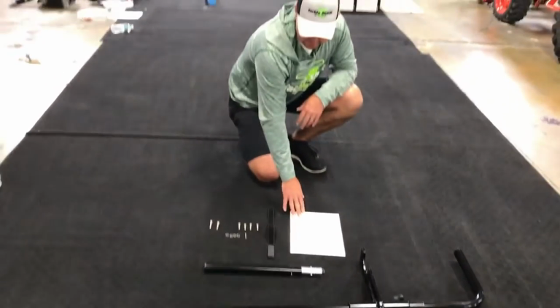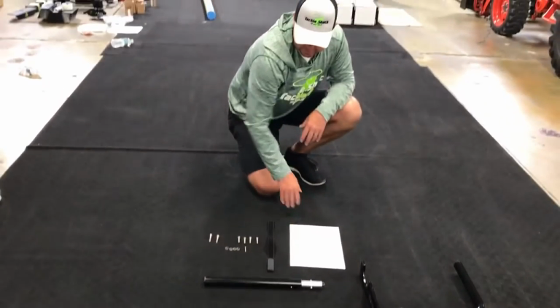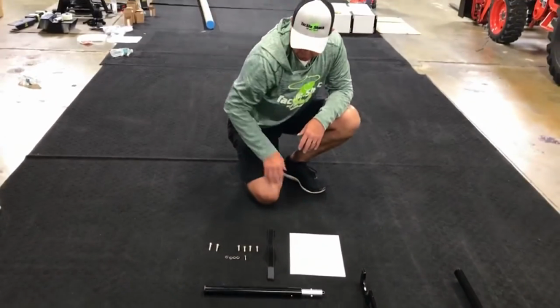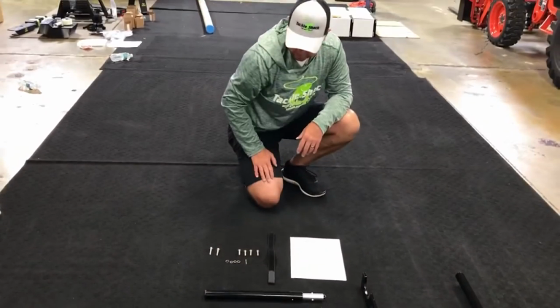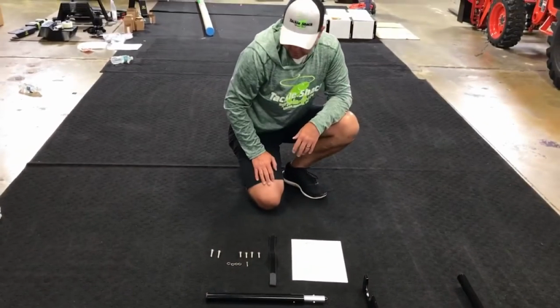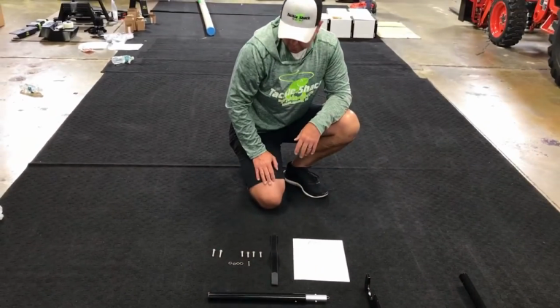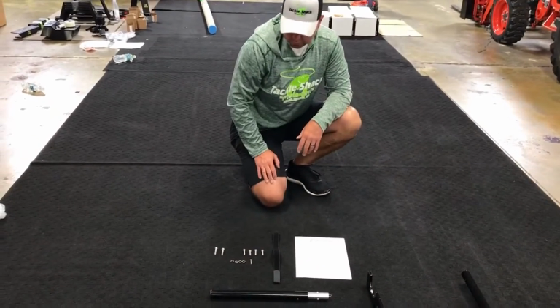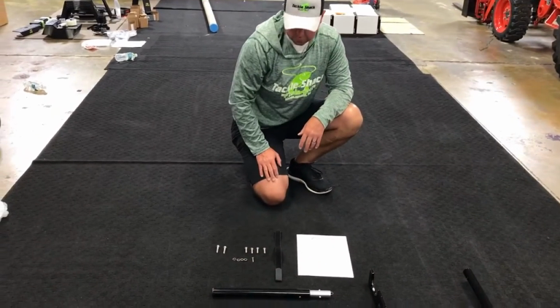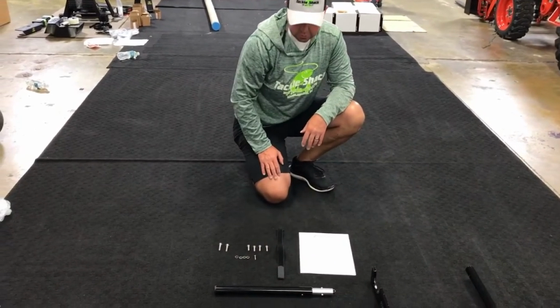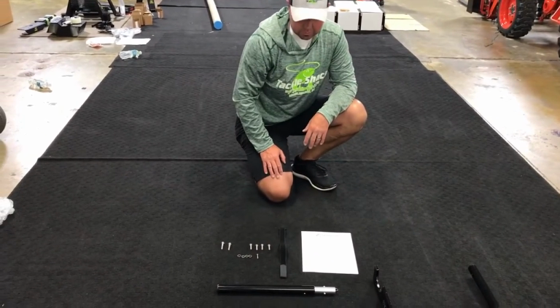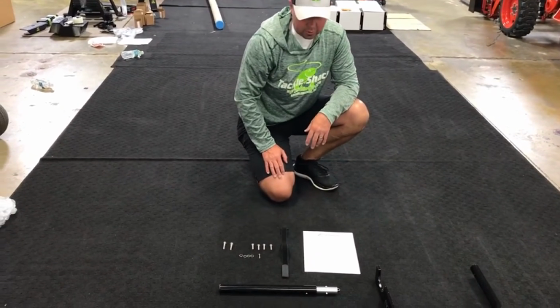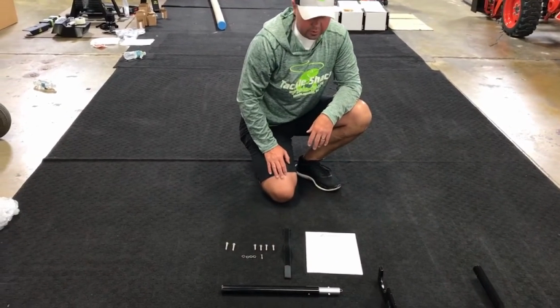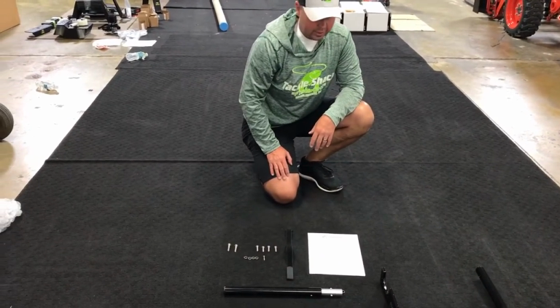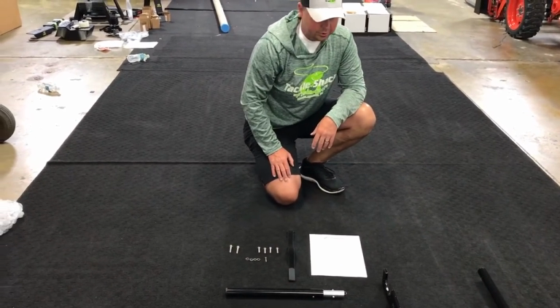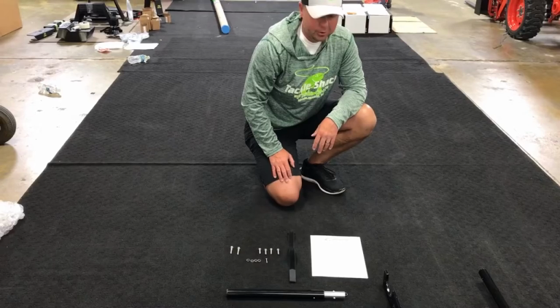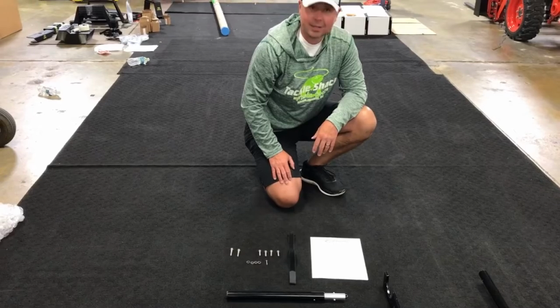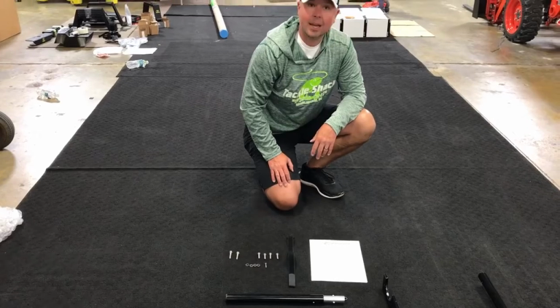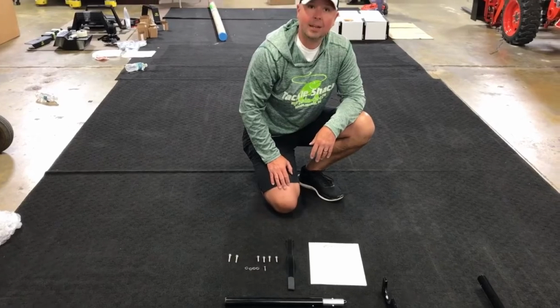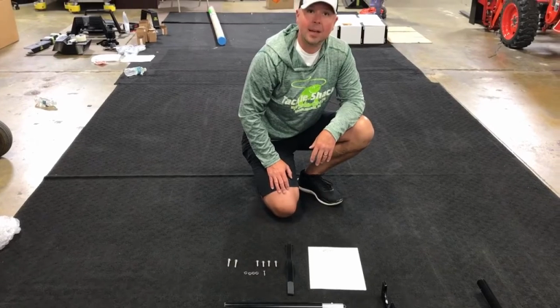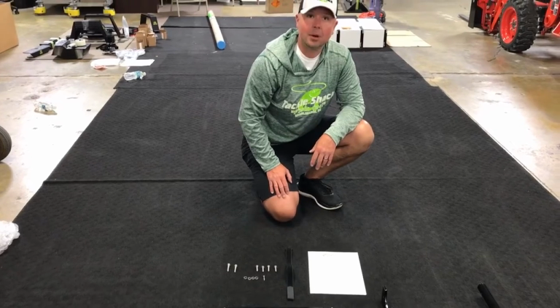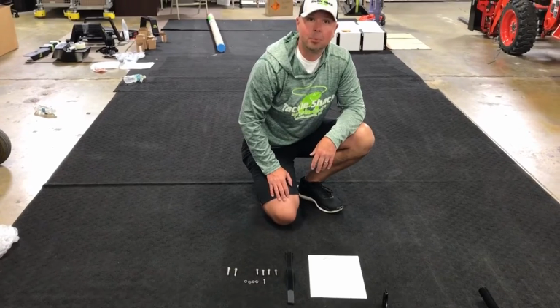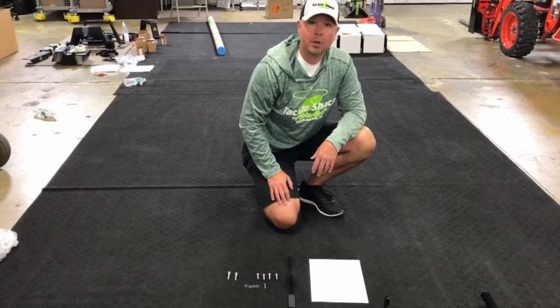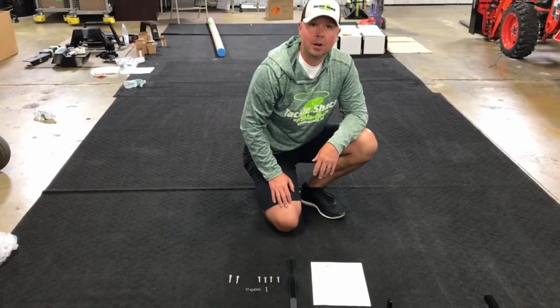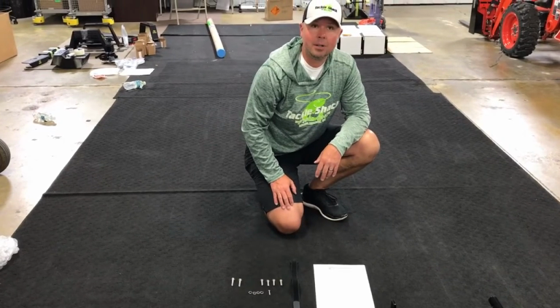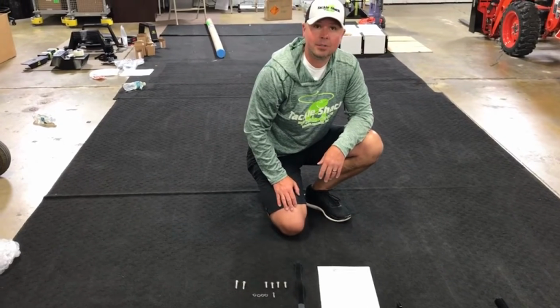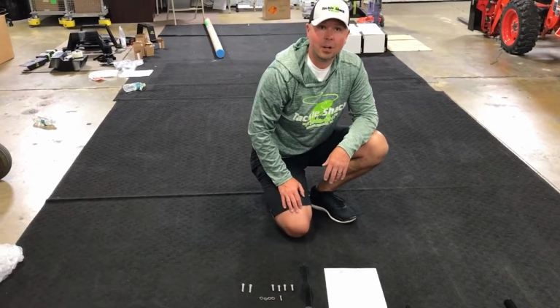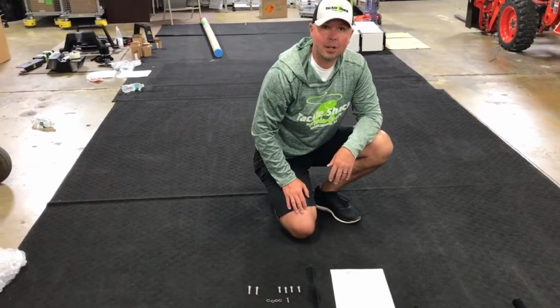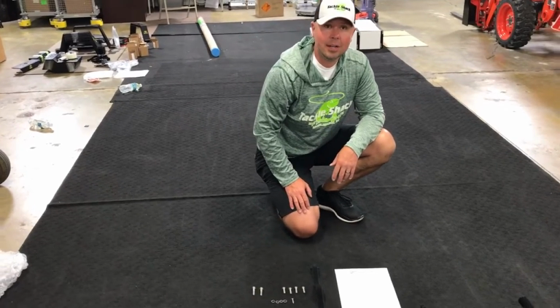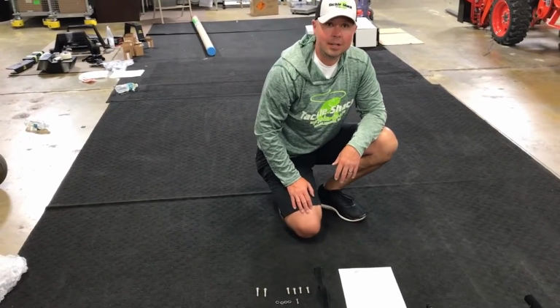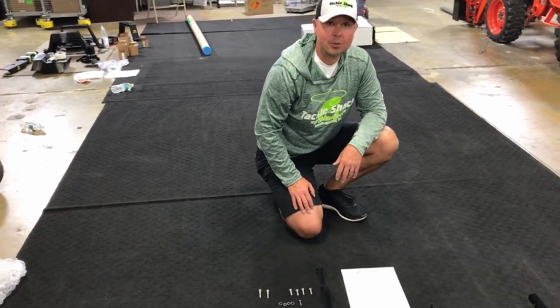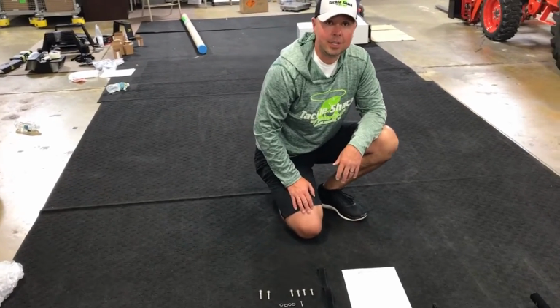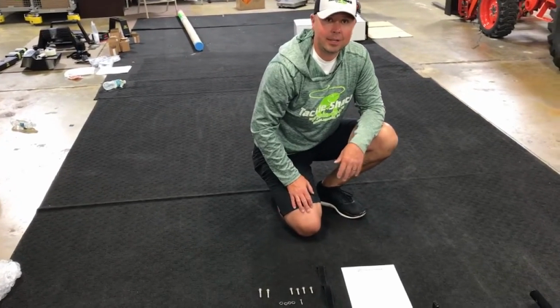Now we're going to head over to a boat and I'll show you exactly how to put it on, install it, and use it.